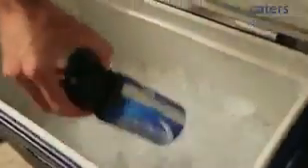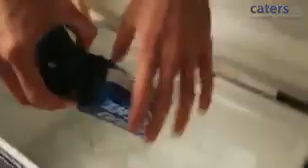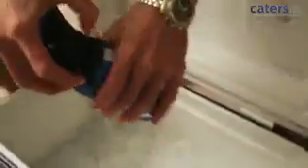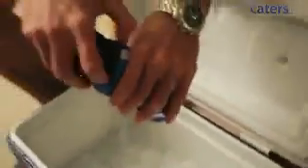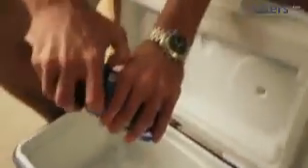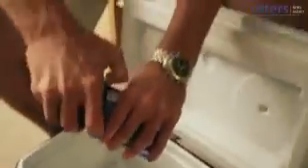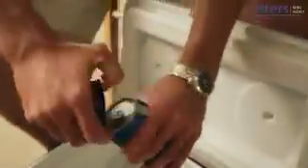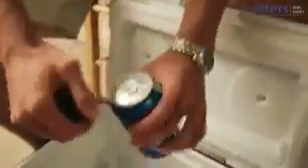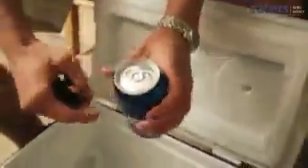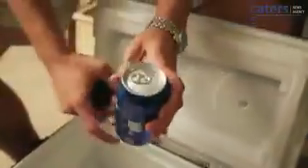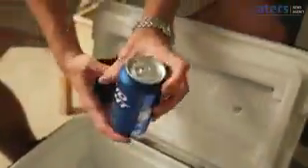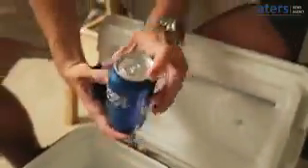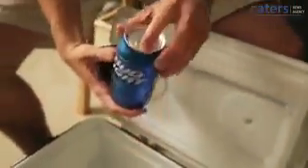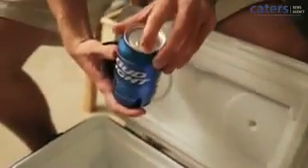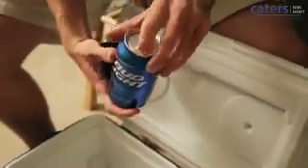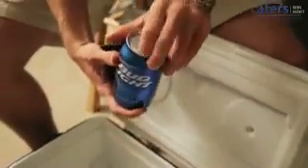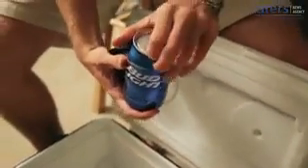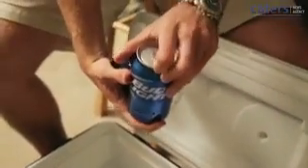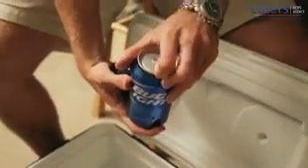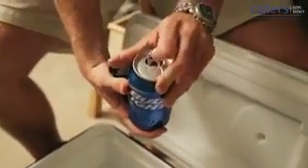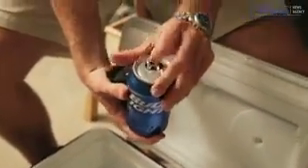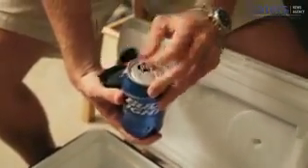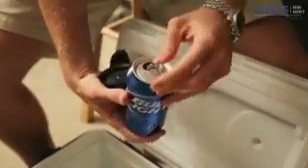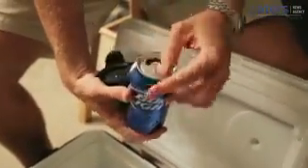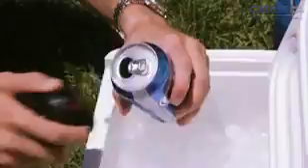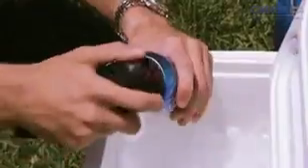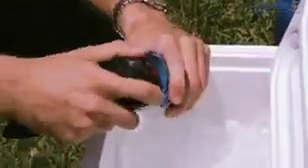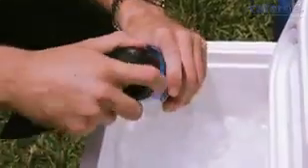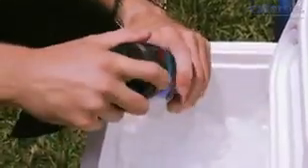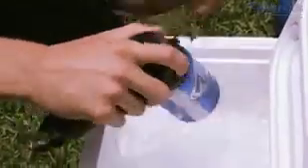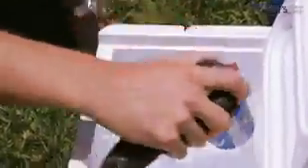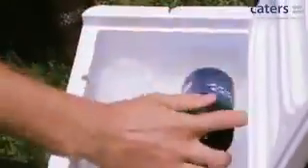The first question we're always asked is, does the can explode? The answer is no — it doesn't even foam. And you can even re-chill an open beer.